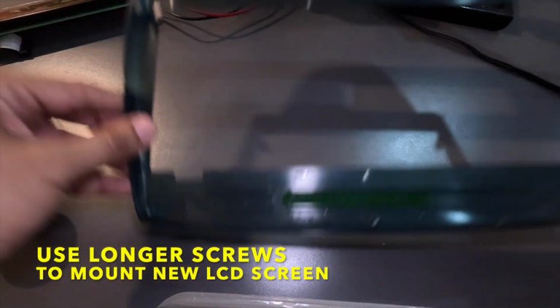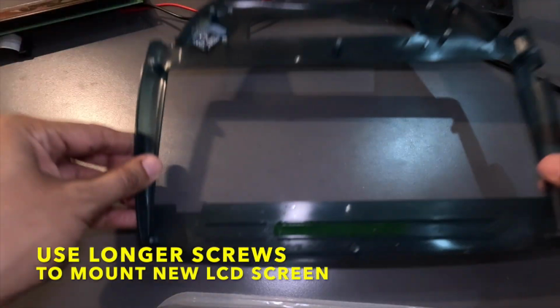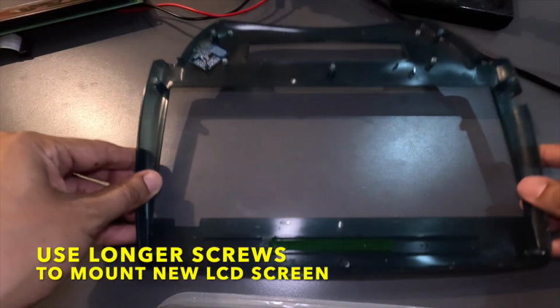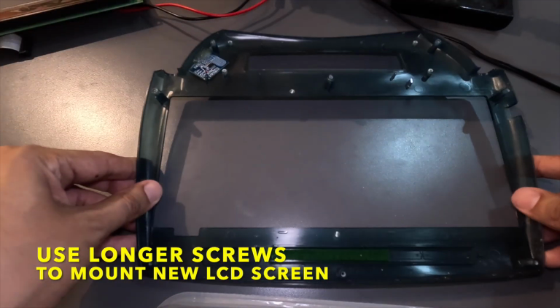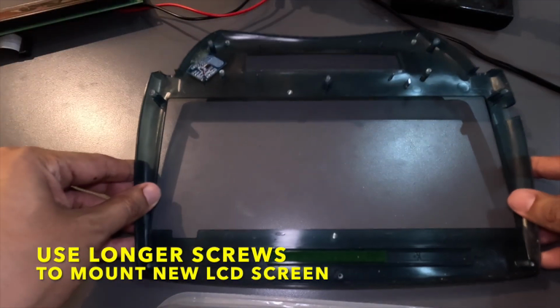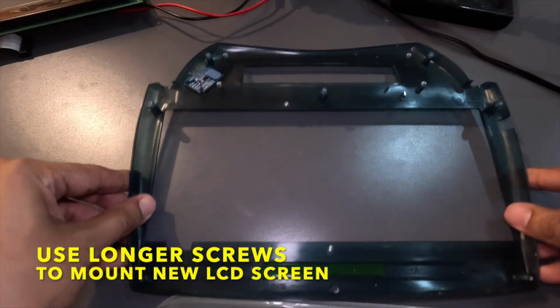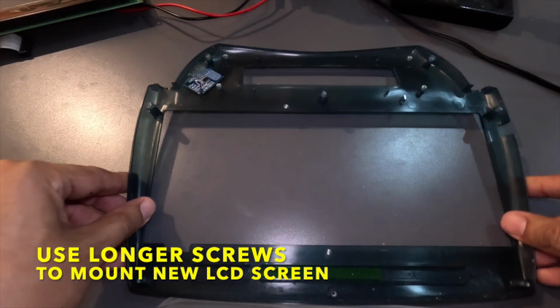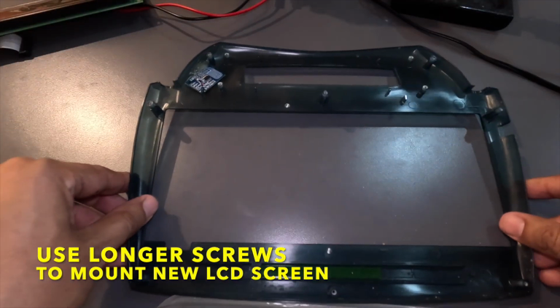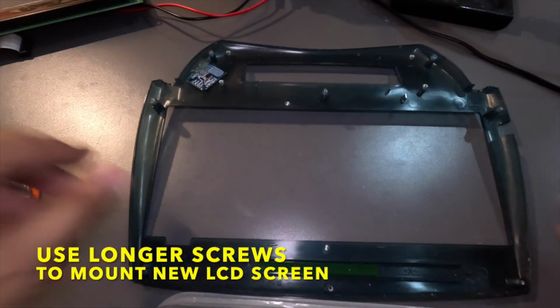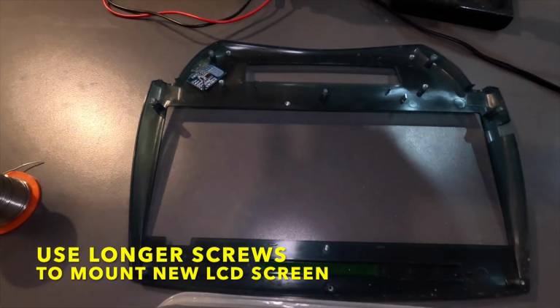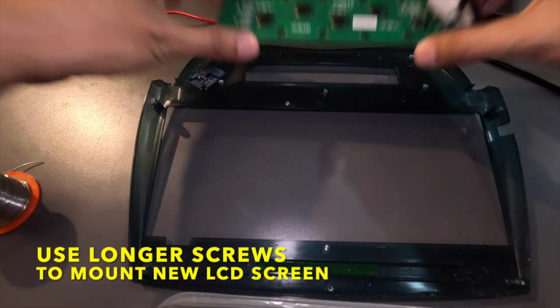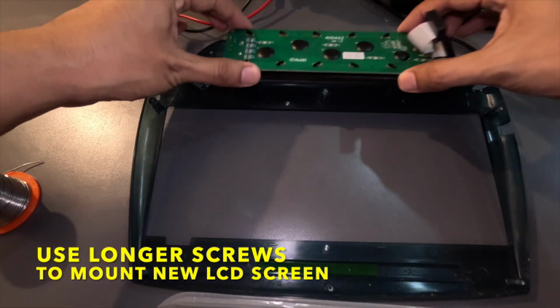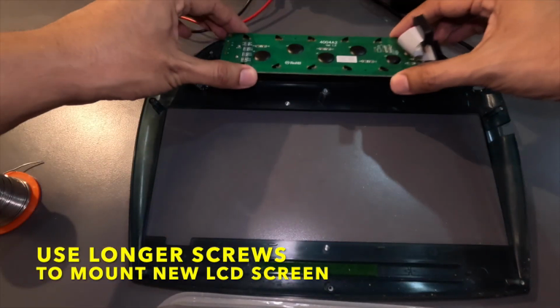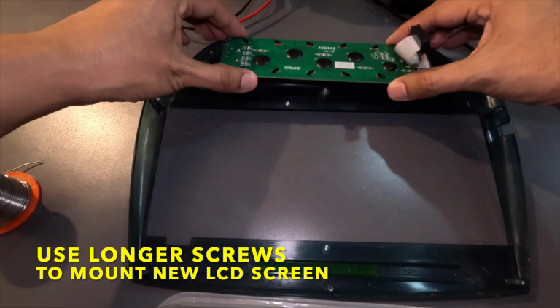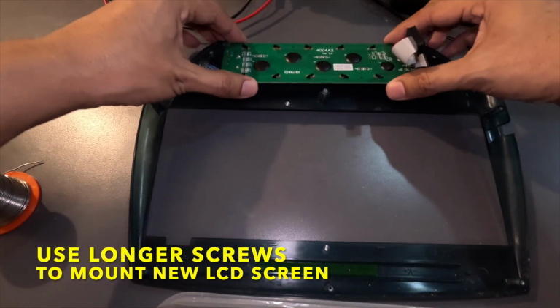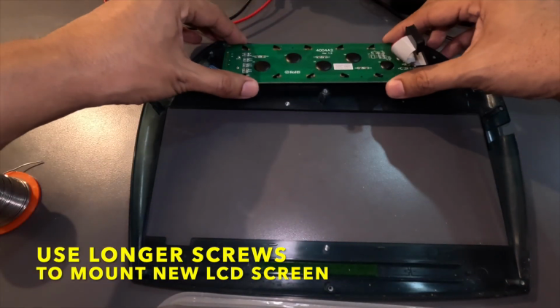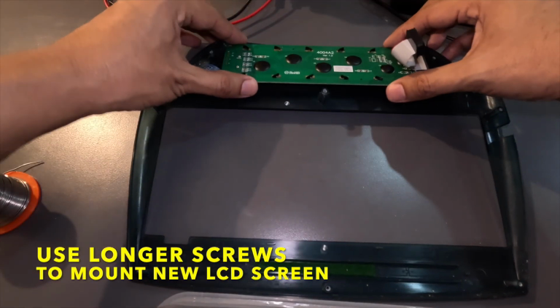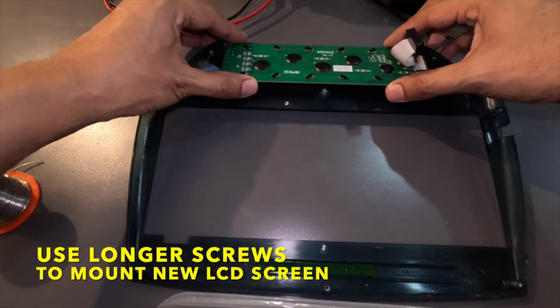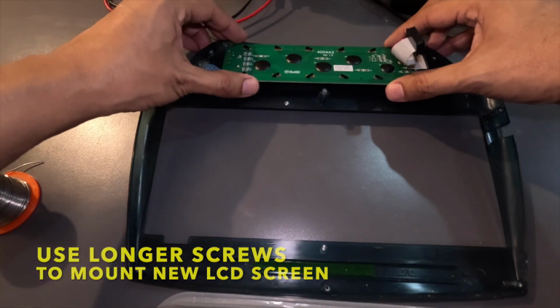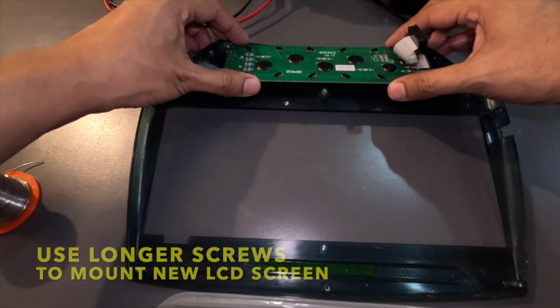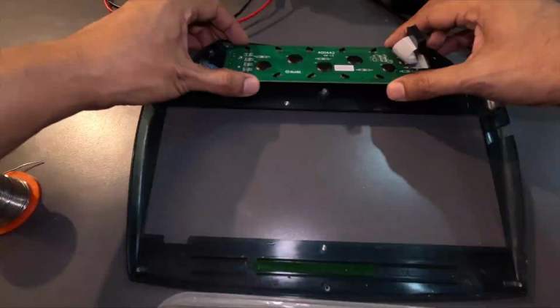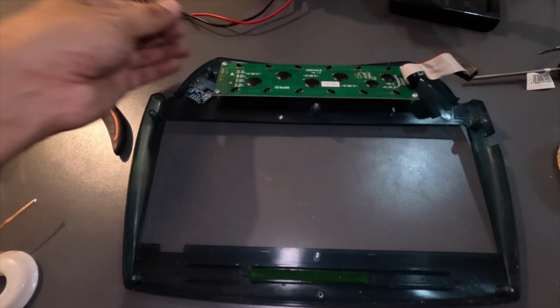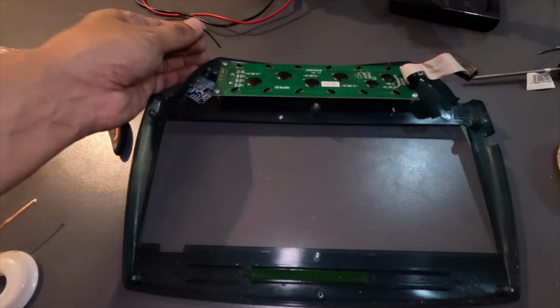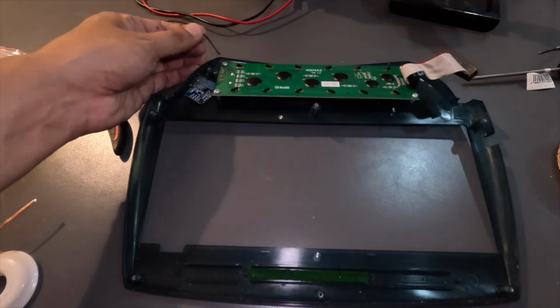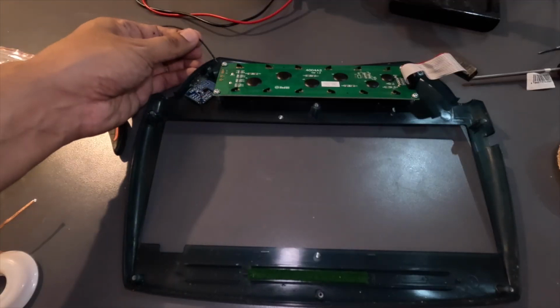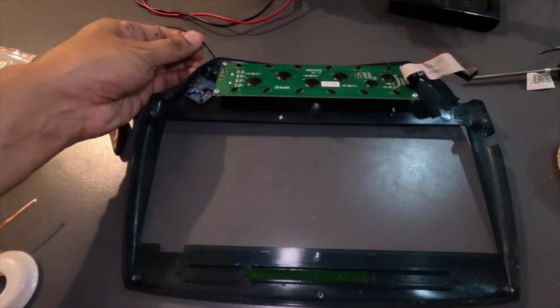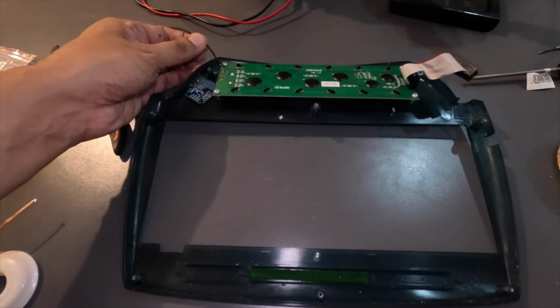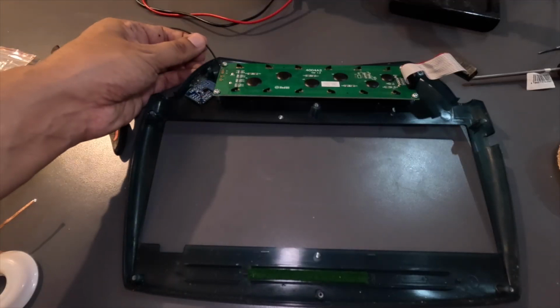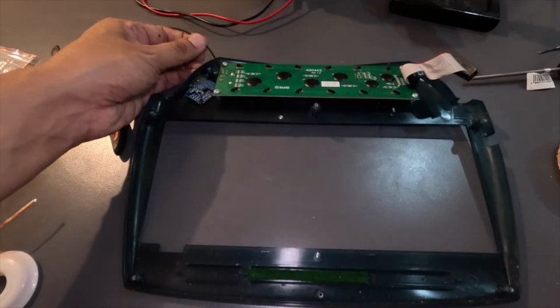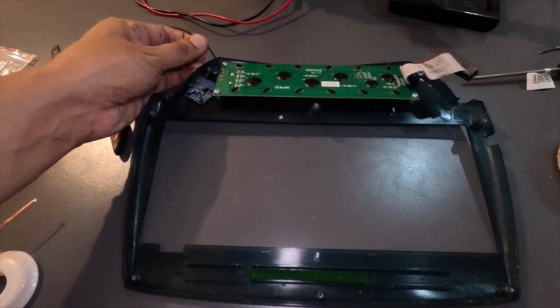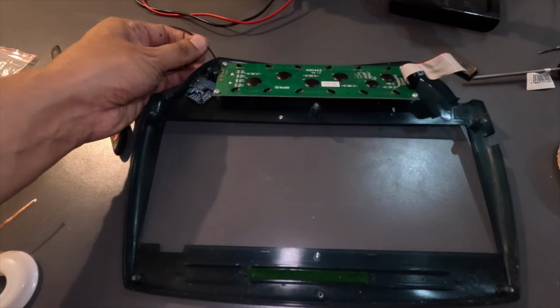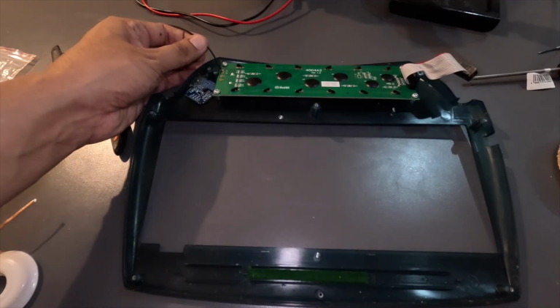The new backlit LCD is about 5mm thicker, so you will need to use longer screws for it.